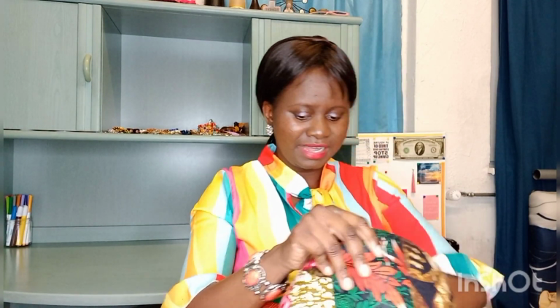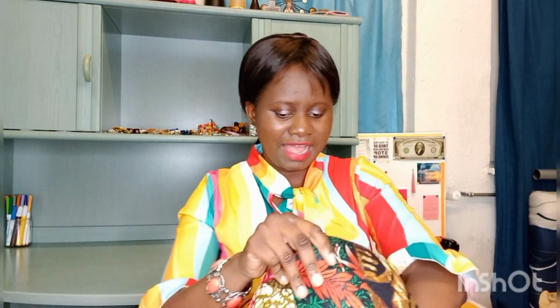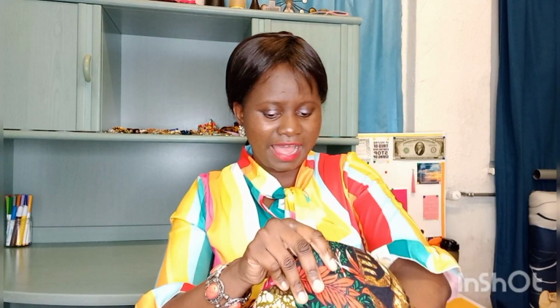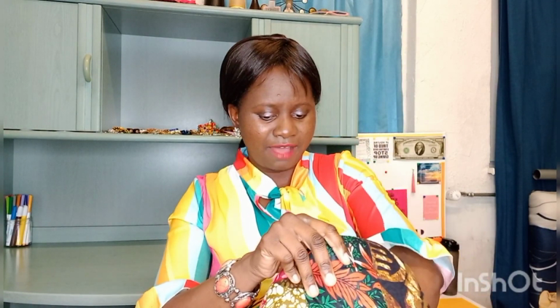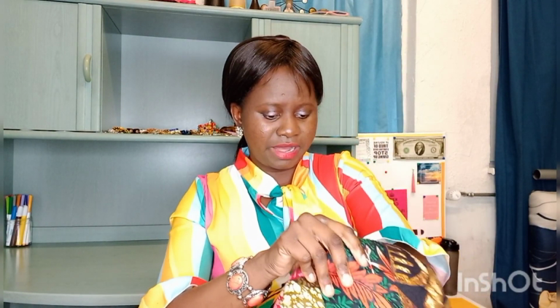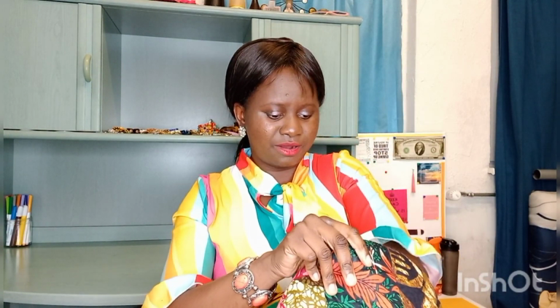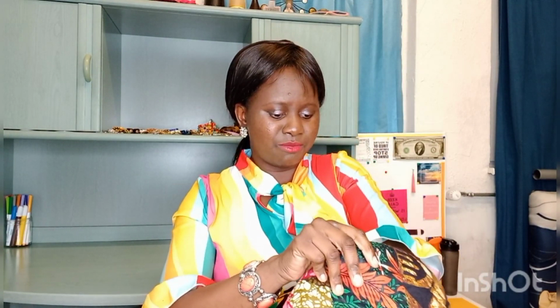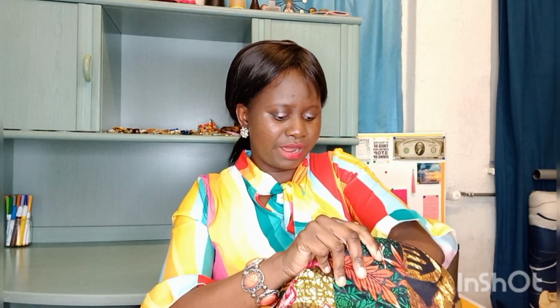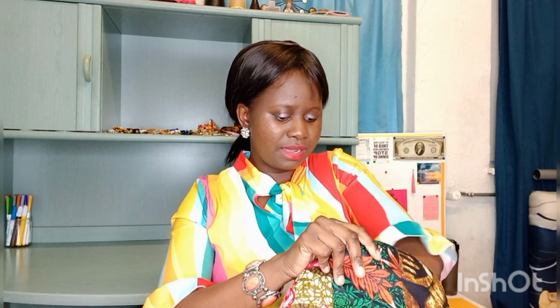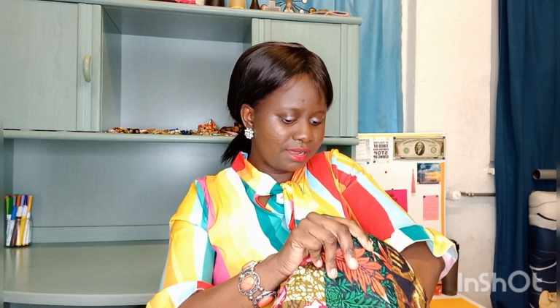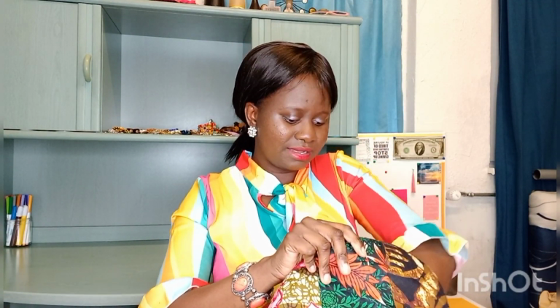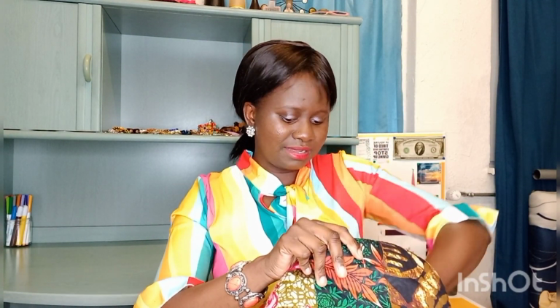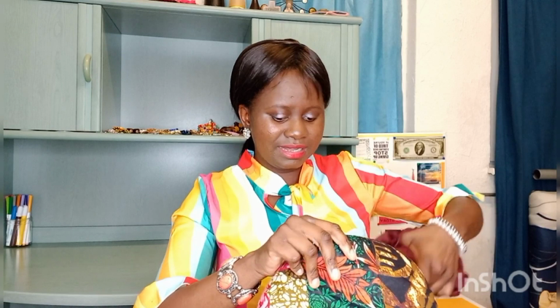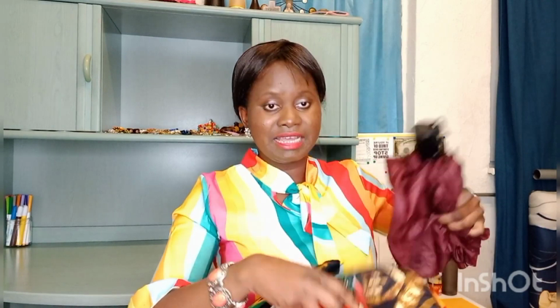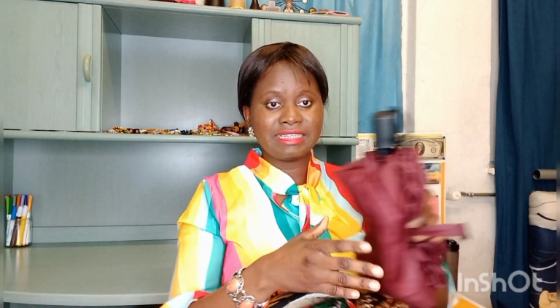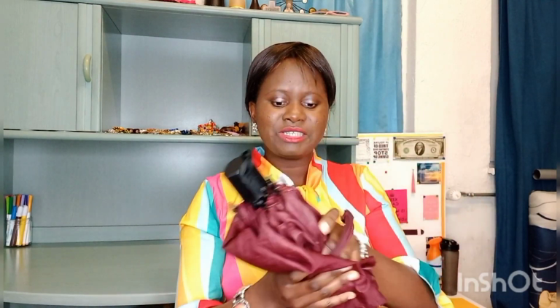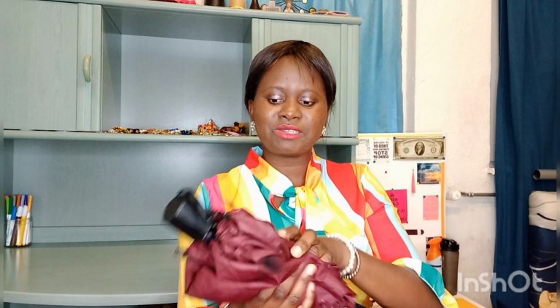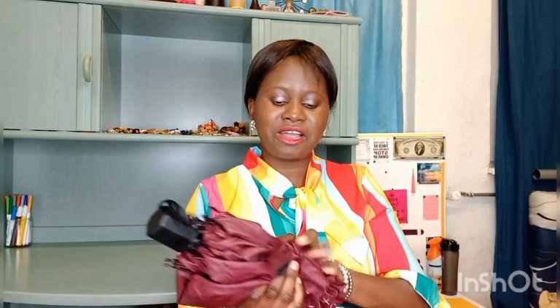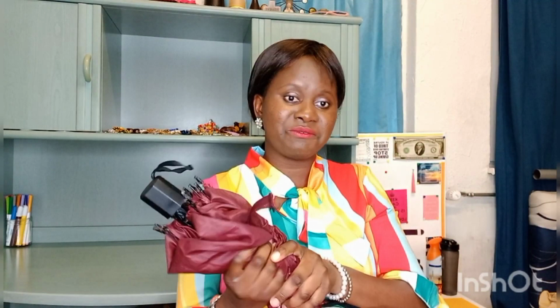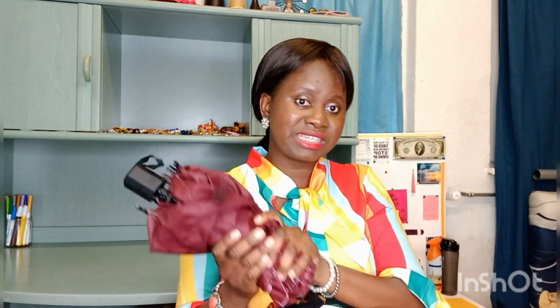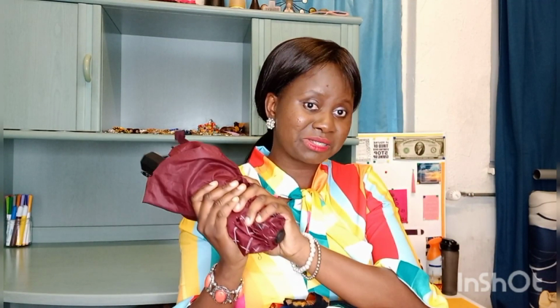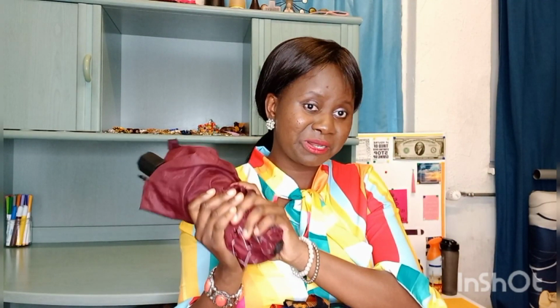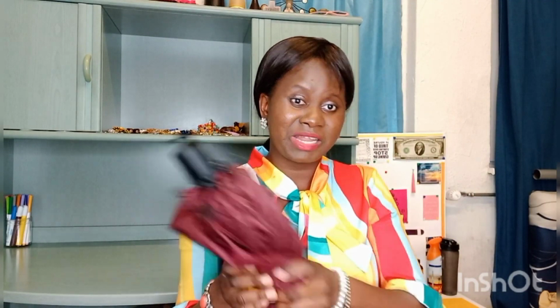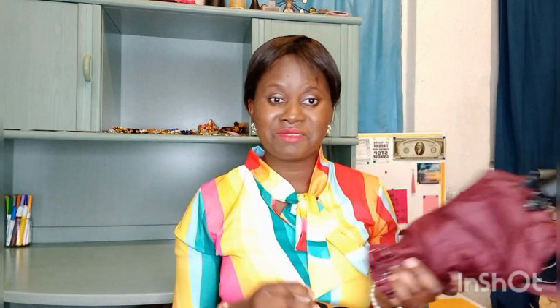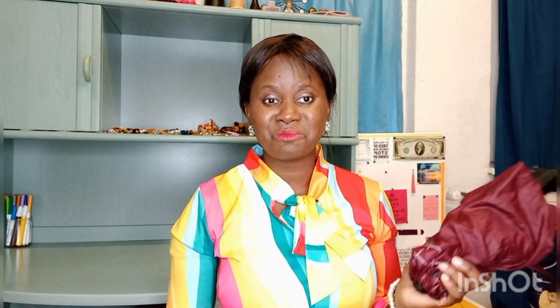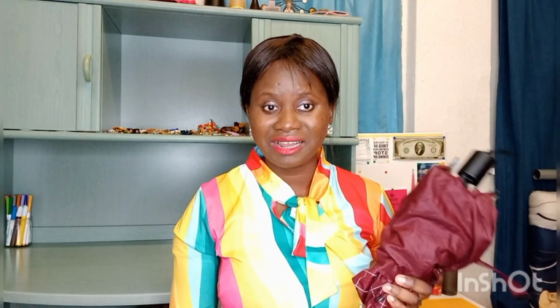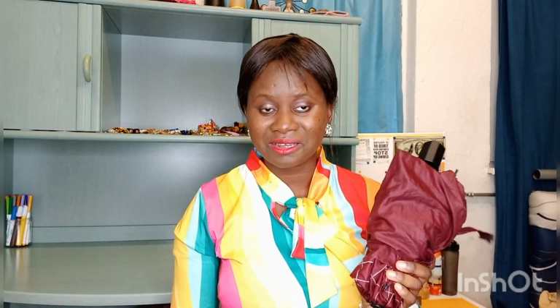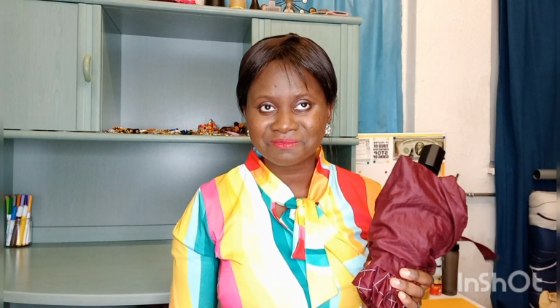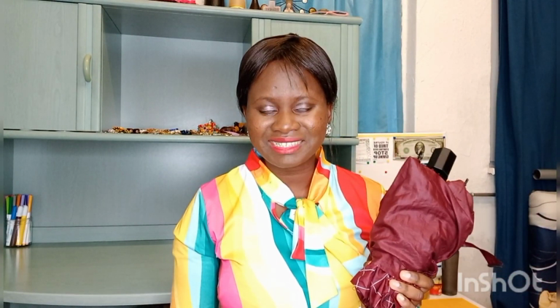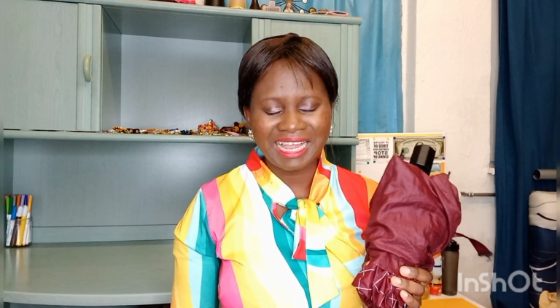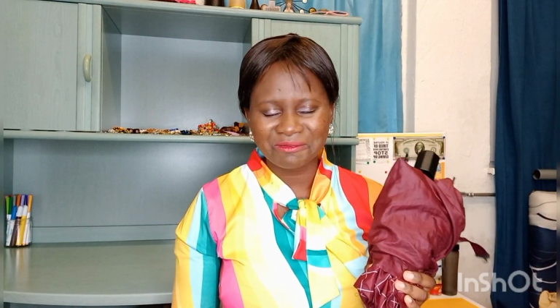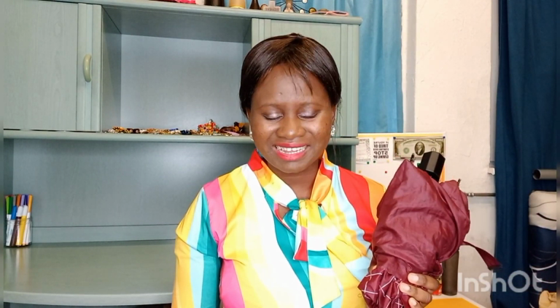I have my umbrella — I also got this in Freetown, Sierra Leone, and I love this umbrella, I love it.